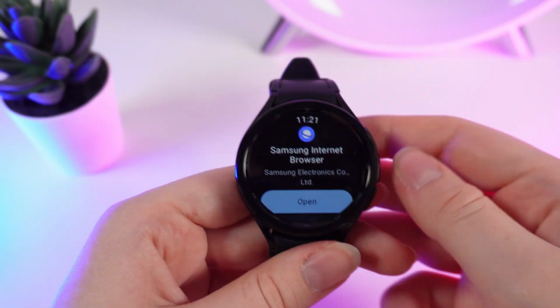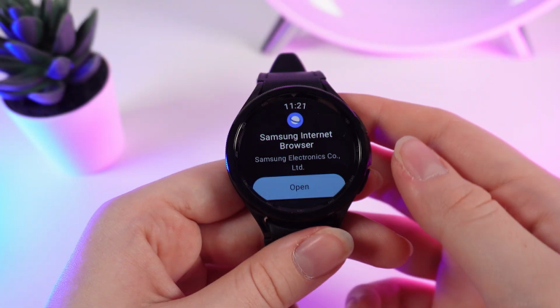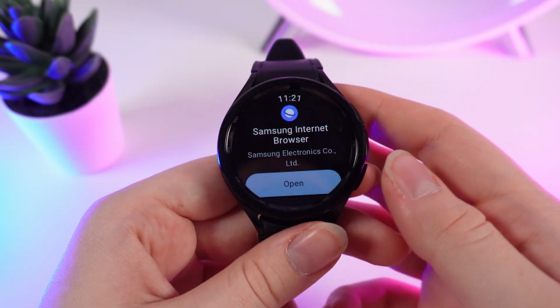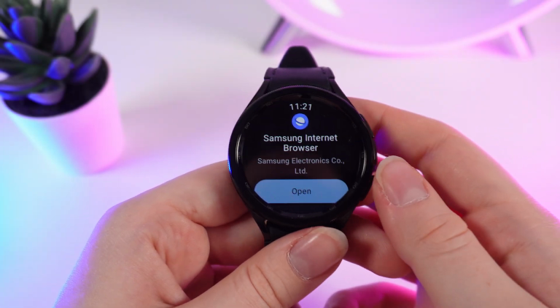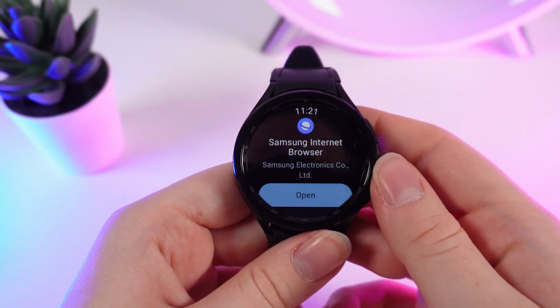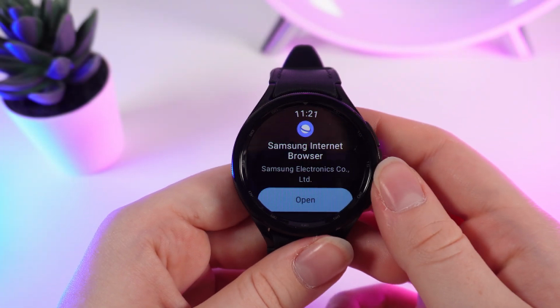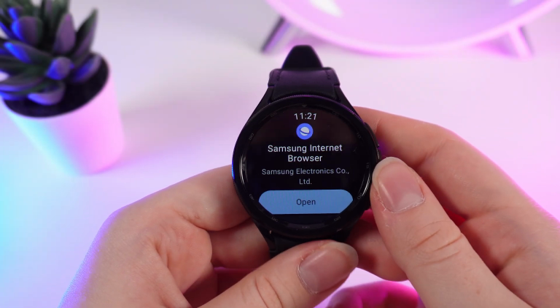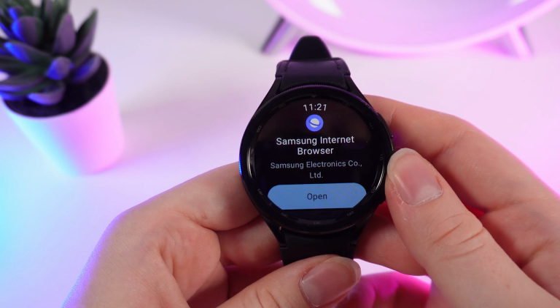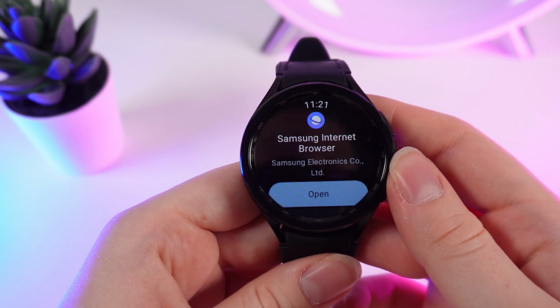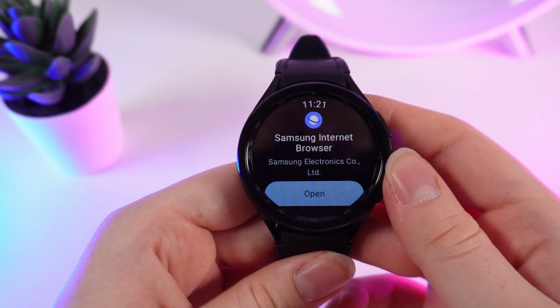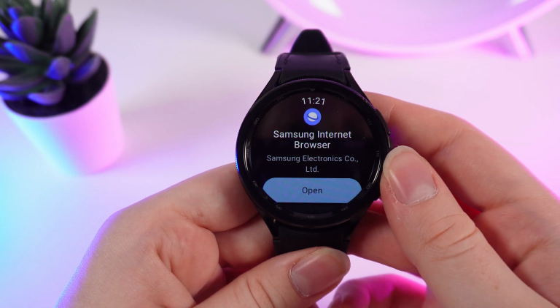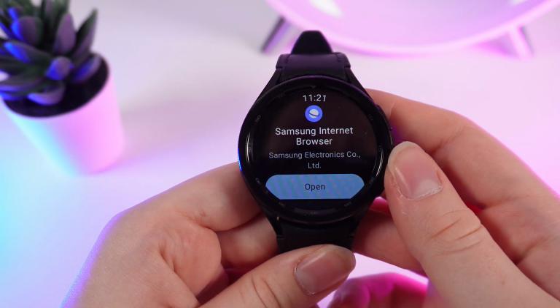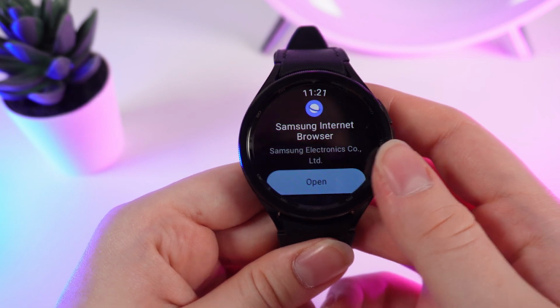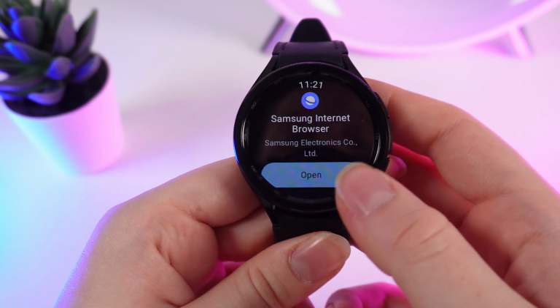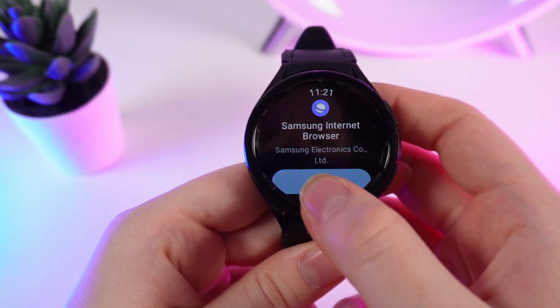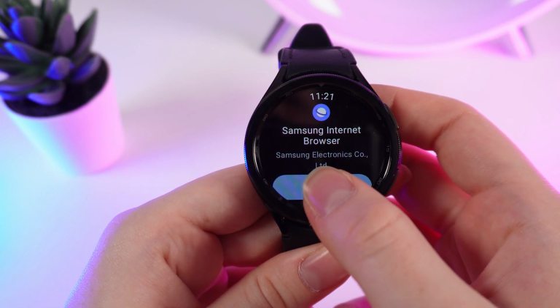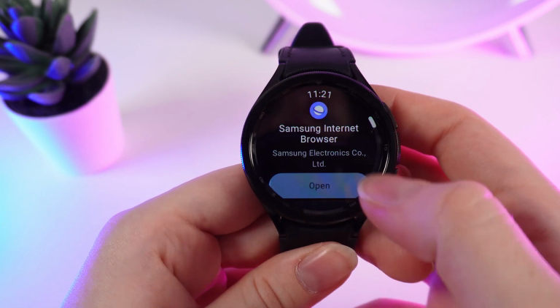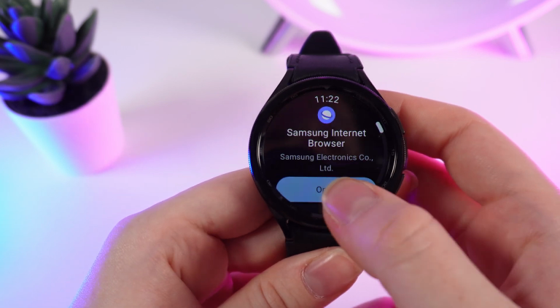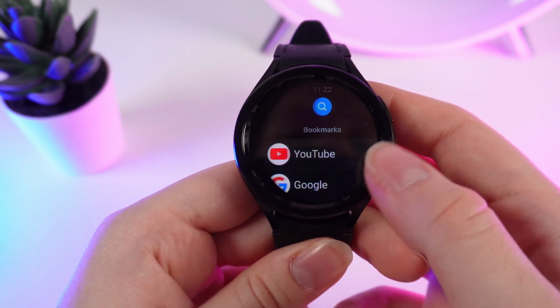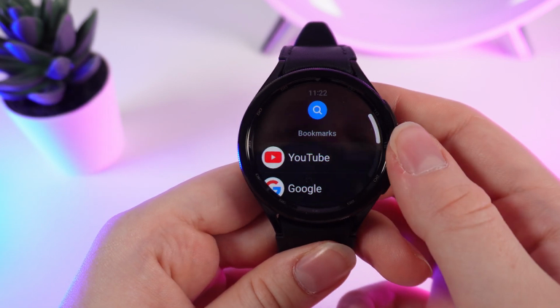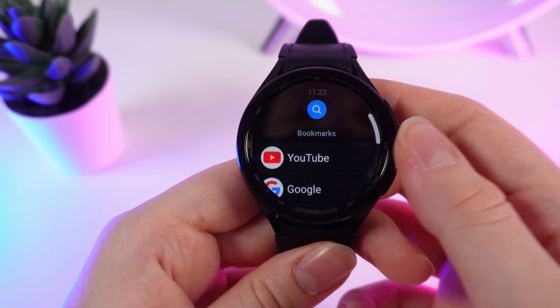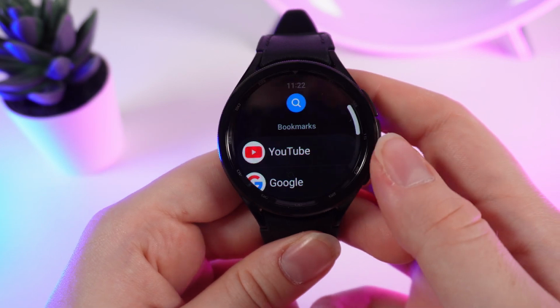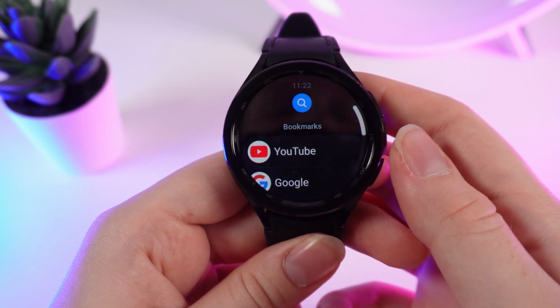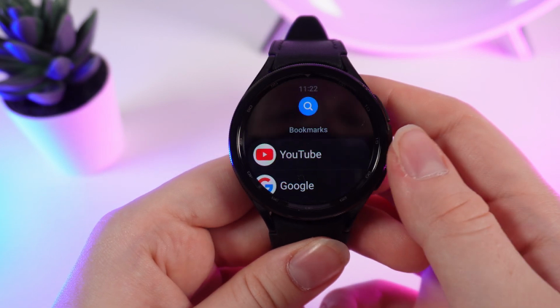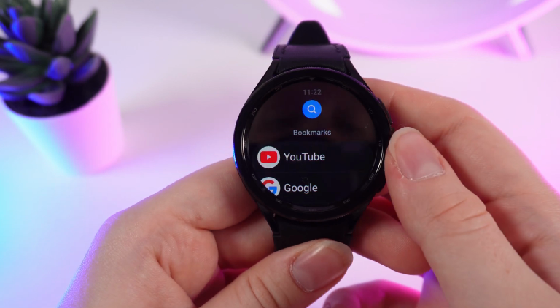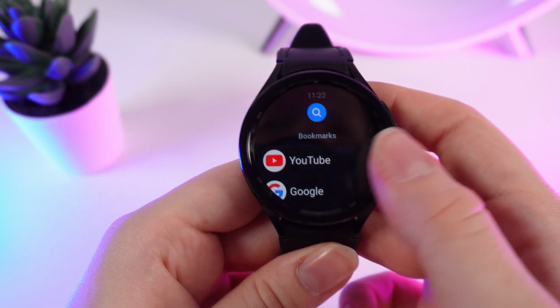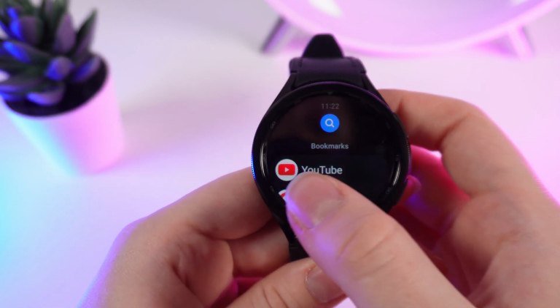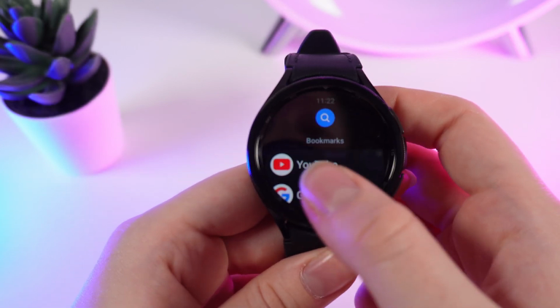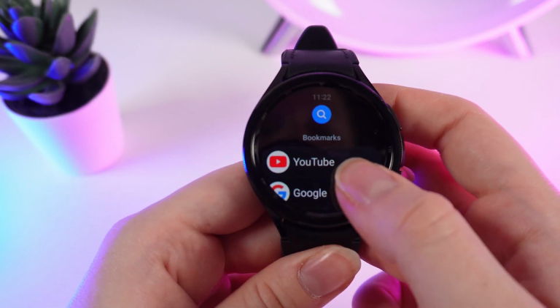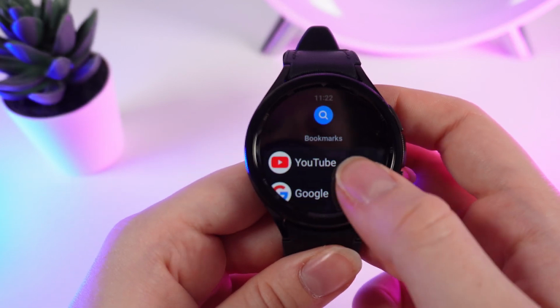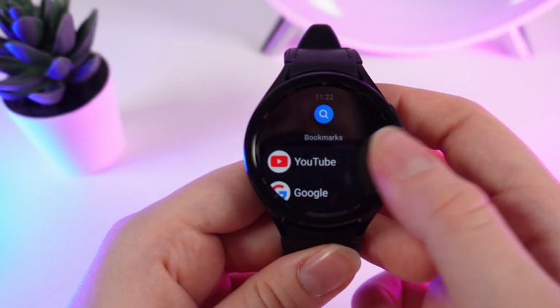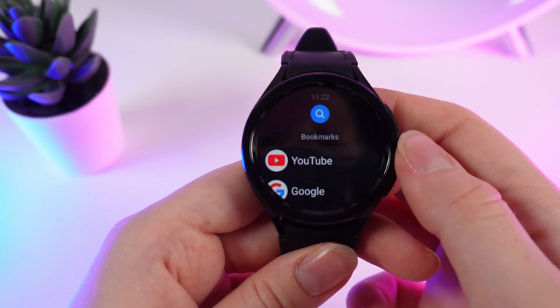After you have downloaded Samsung Internet Browser, you need to click on open. Right here in the bookmarks, the first thing you see is YouTube.